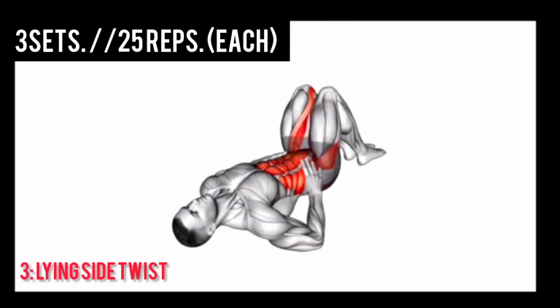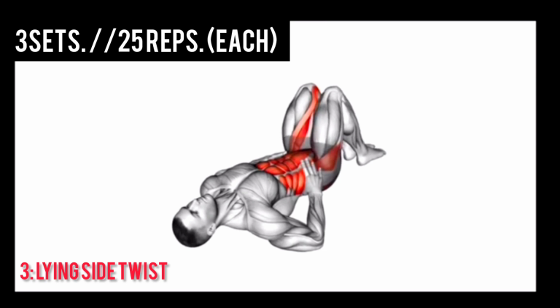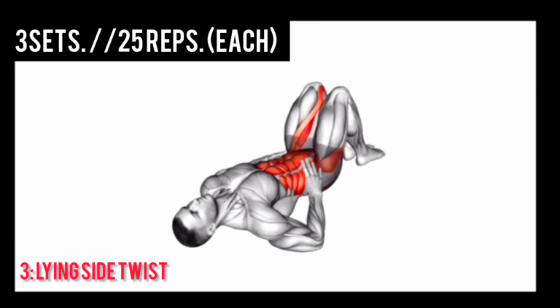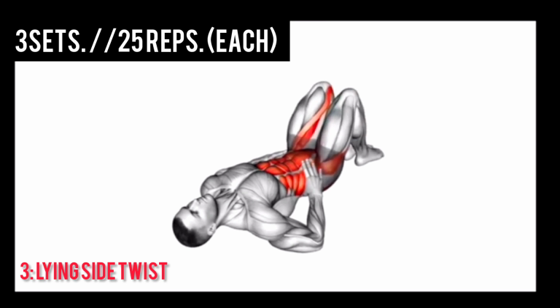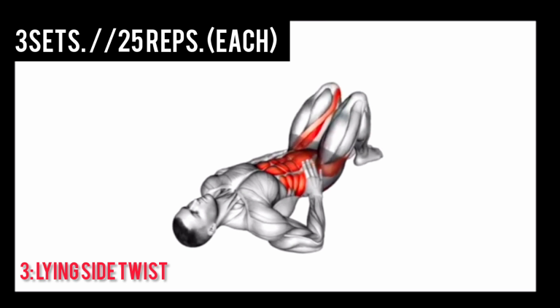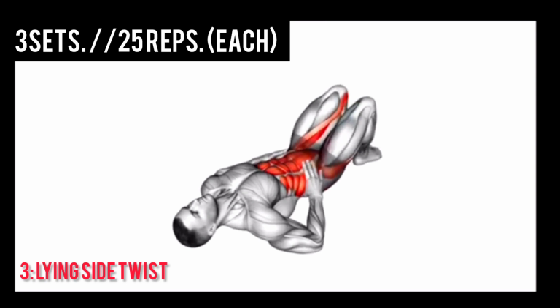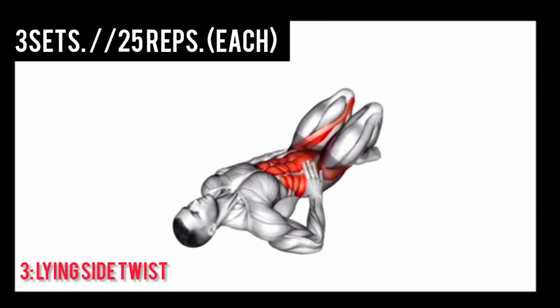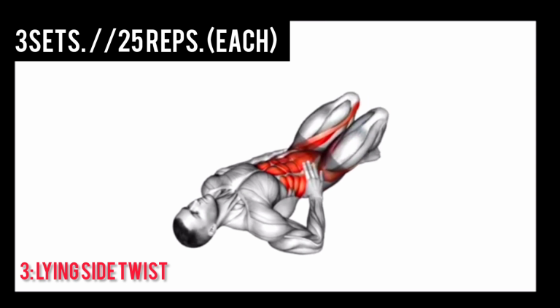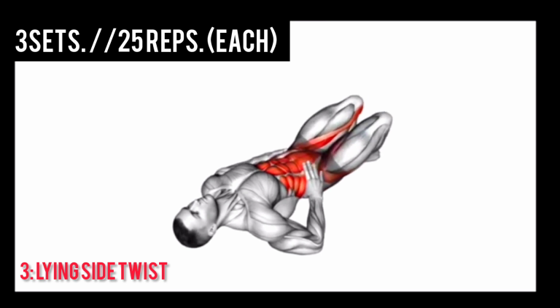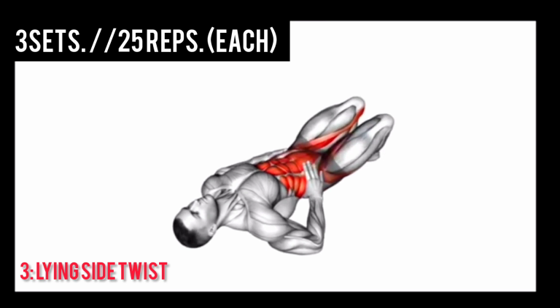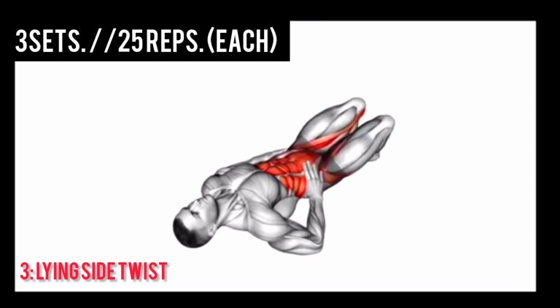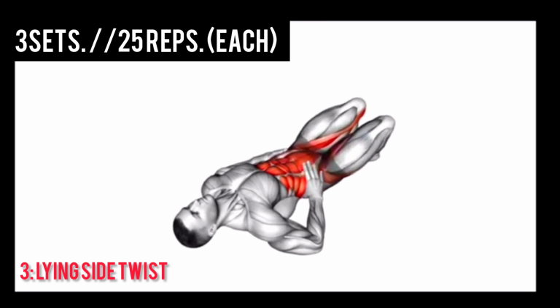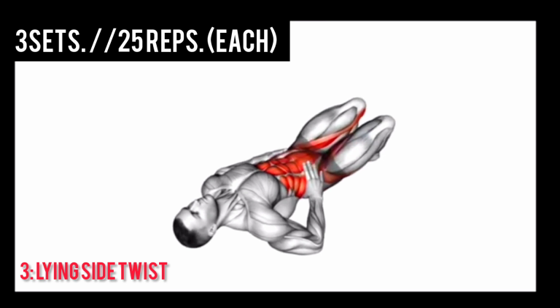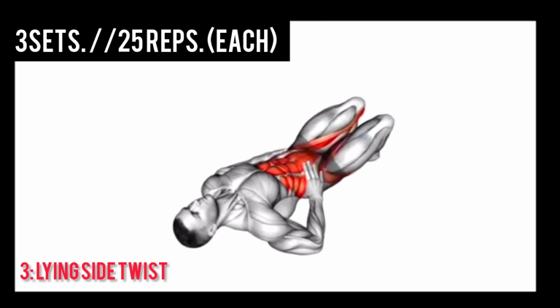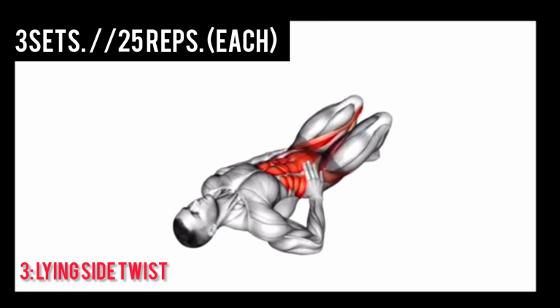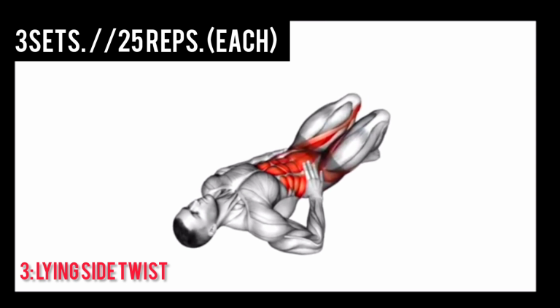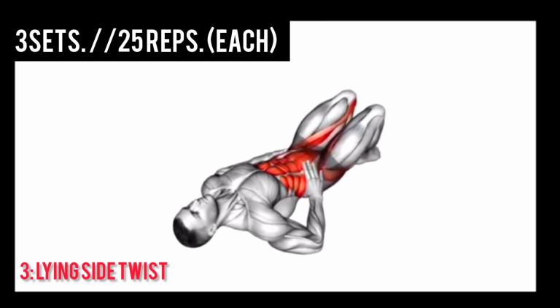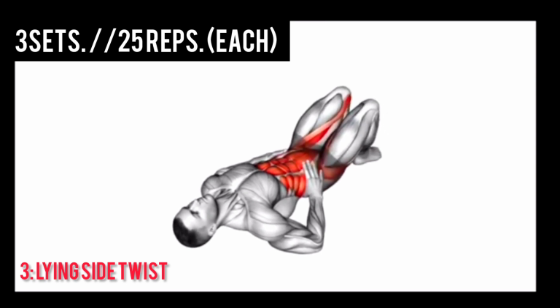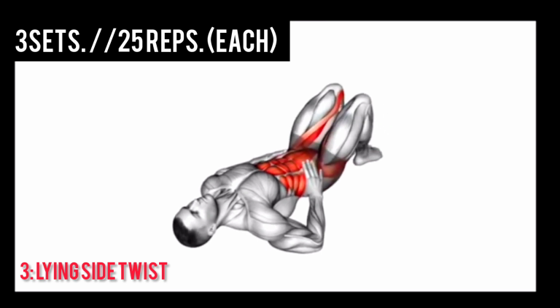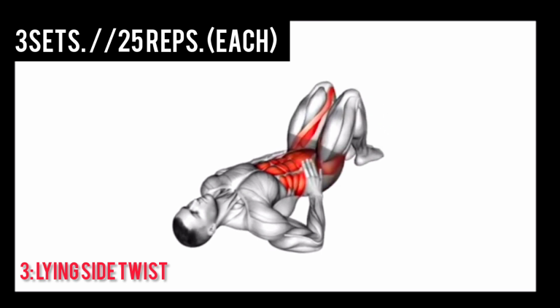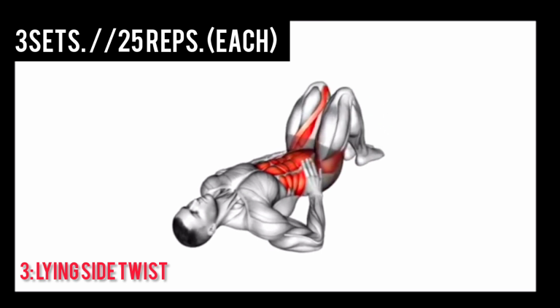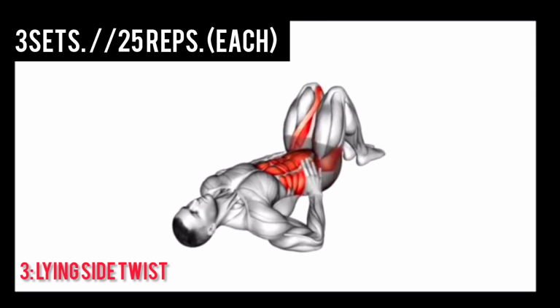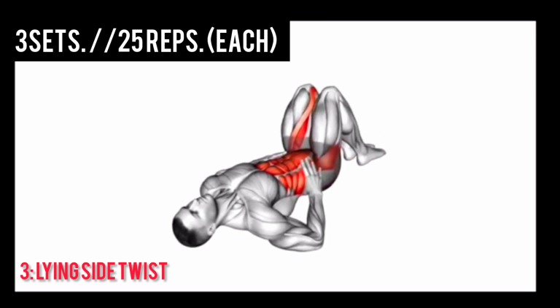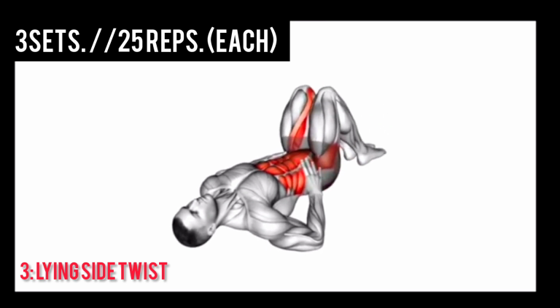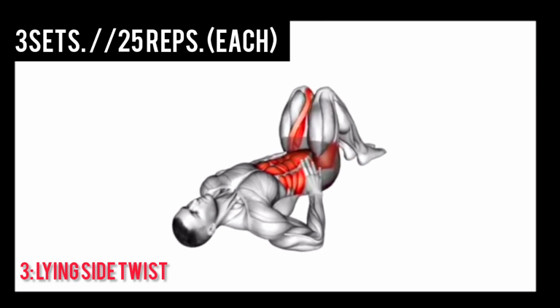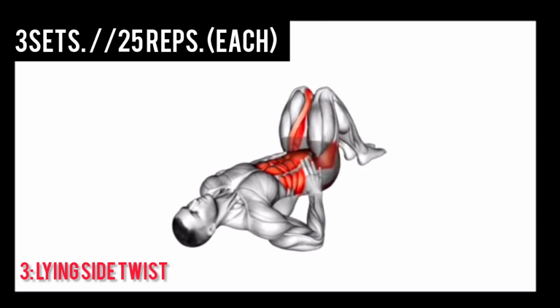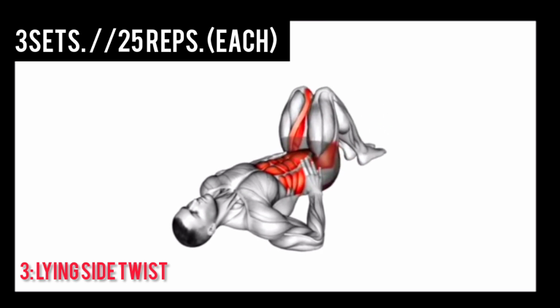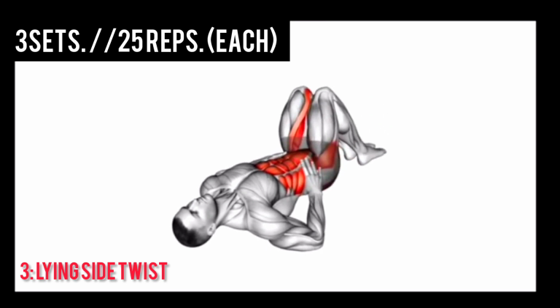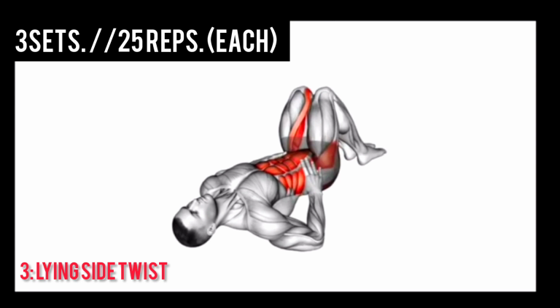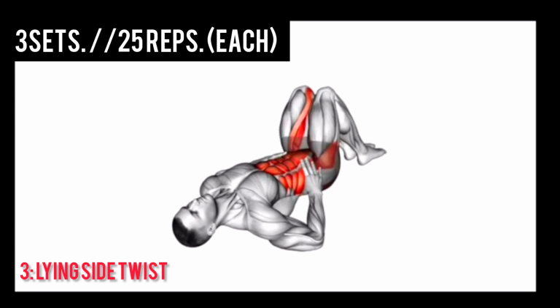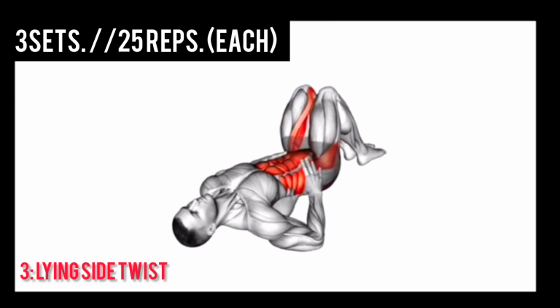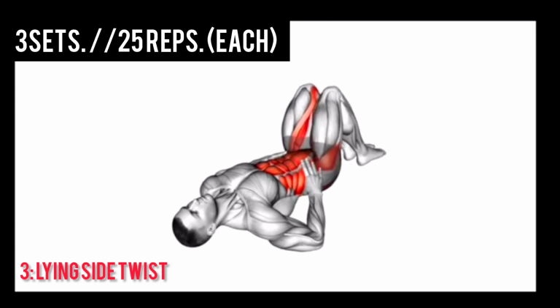Next: Lying side to each thing, 3 sets, 25 reps each. Let's go.